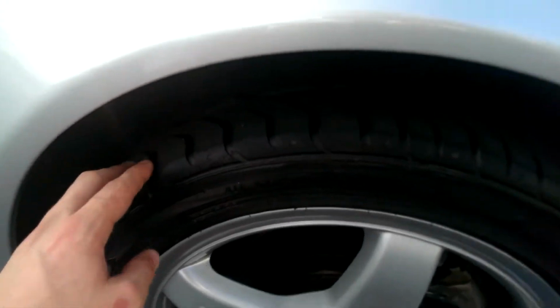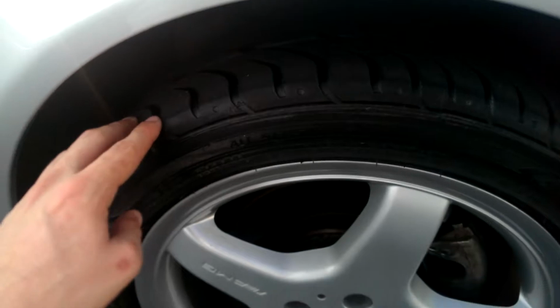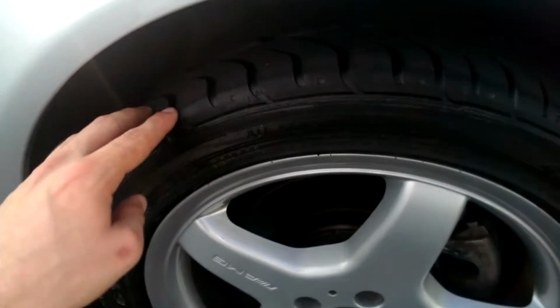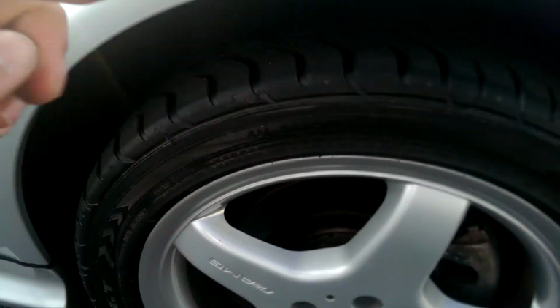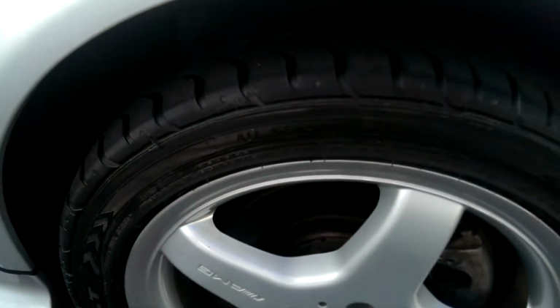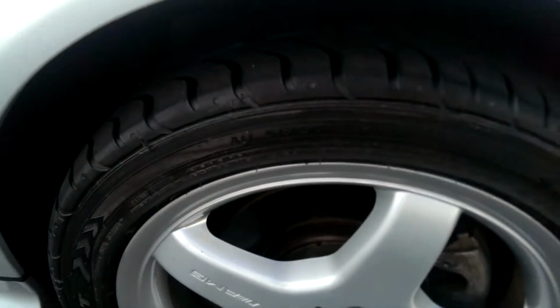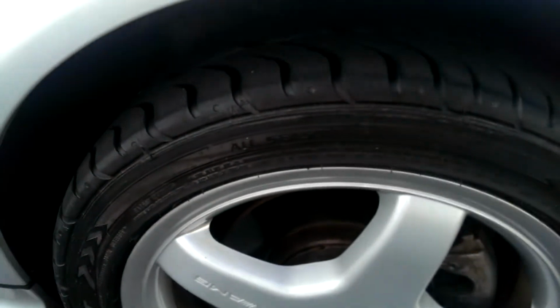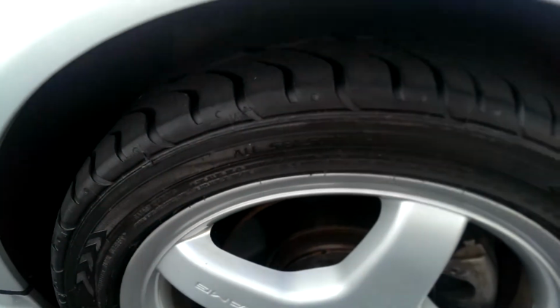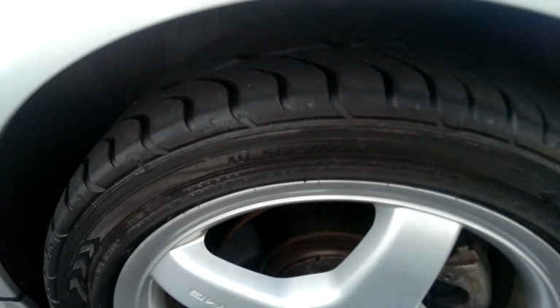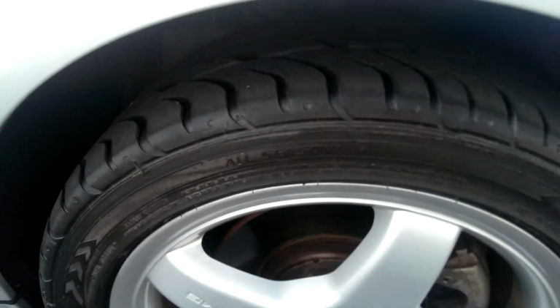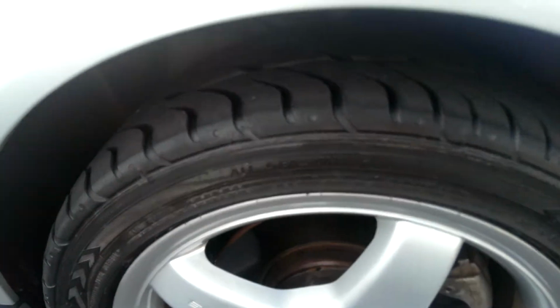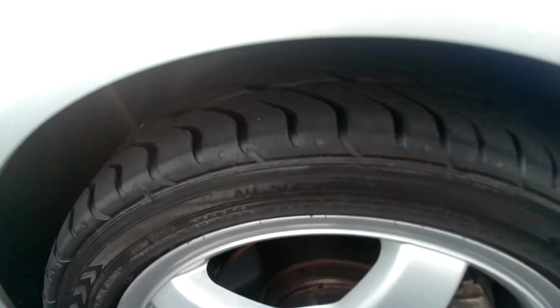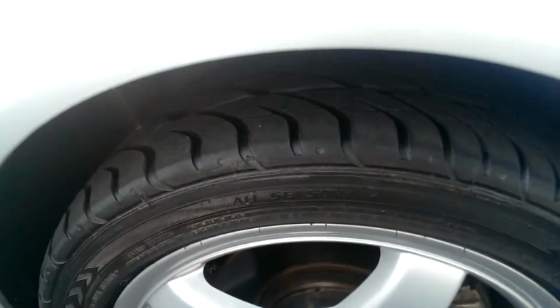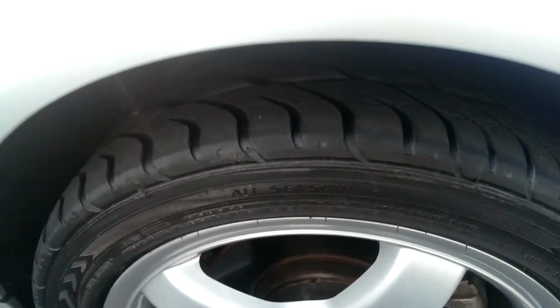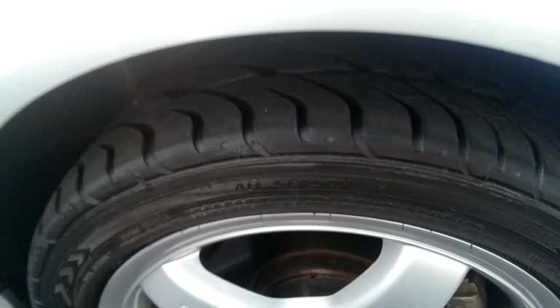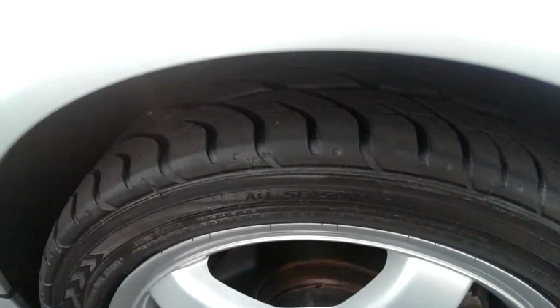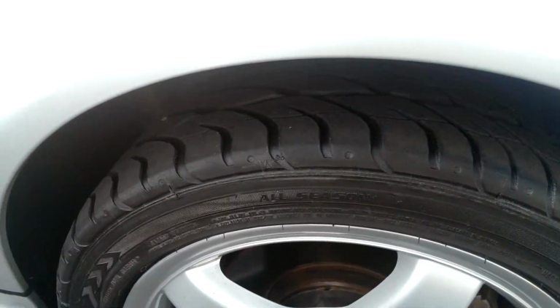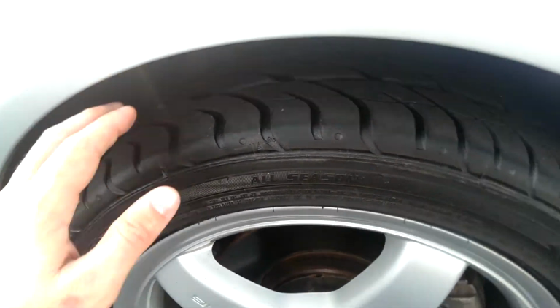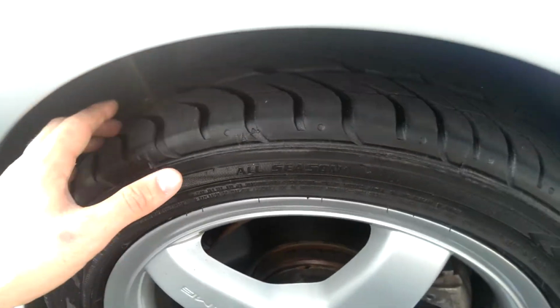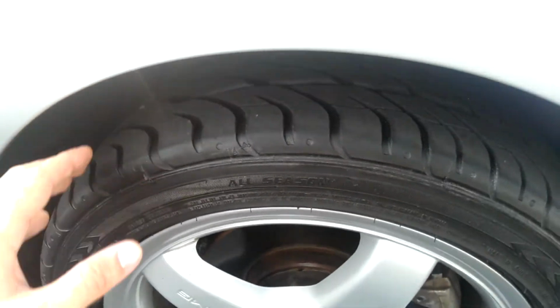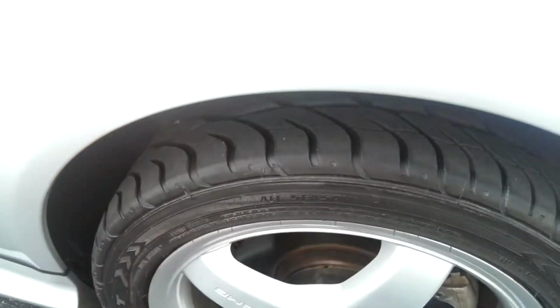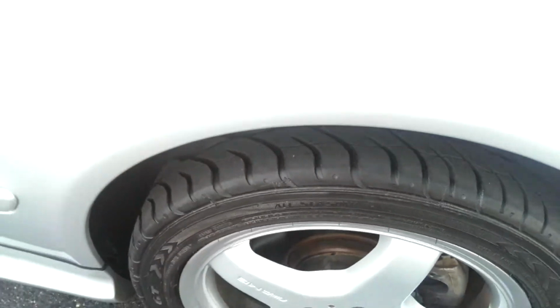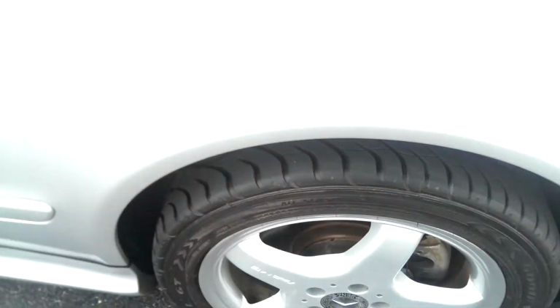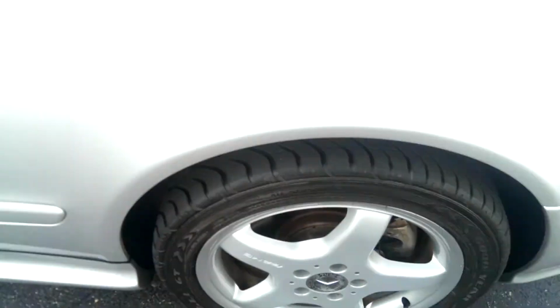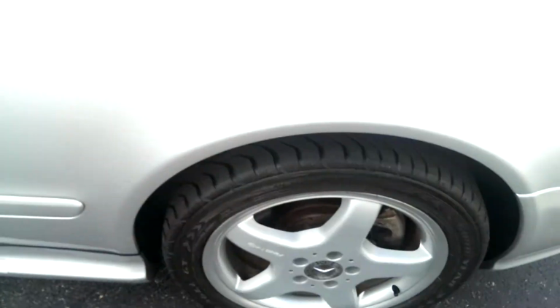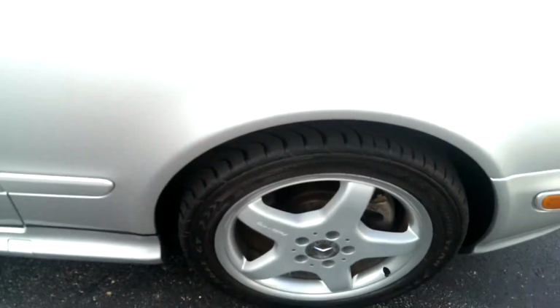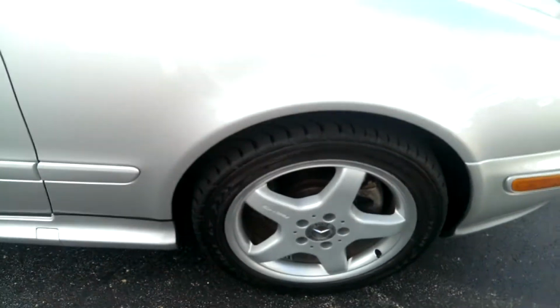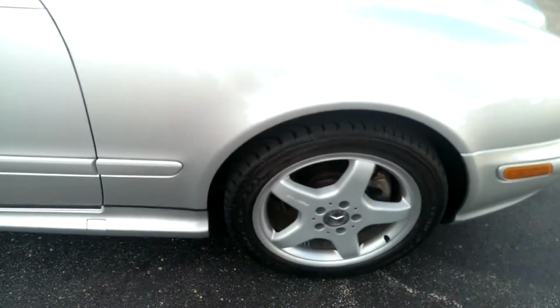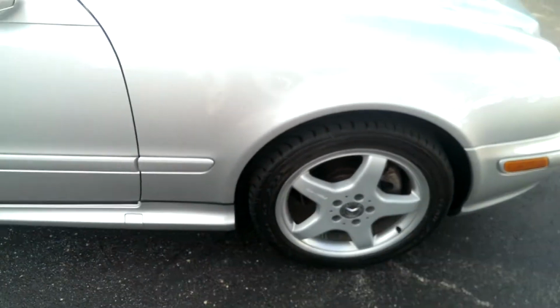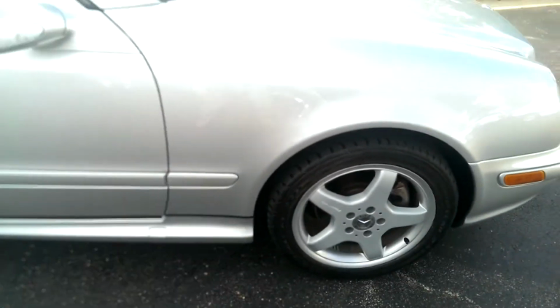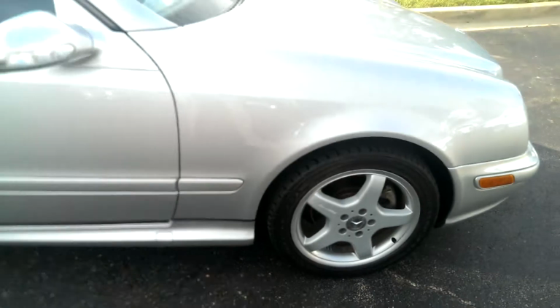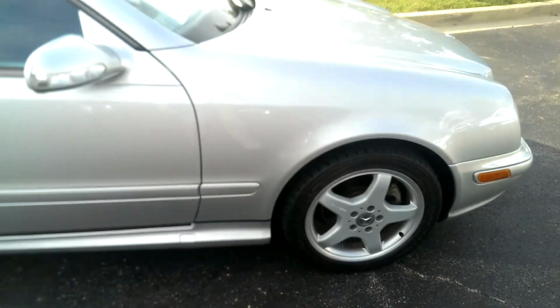You do have some significant tire tread on the vehicle on all four tires.